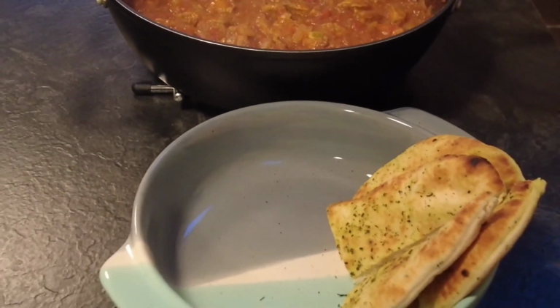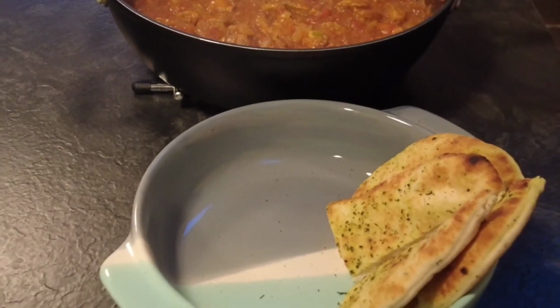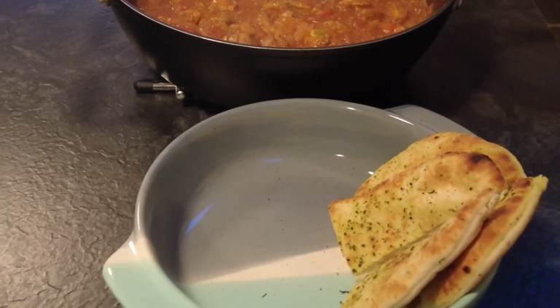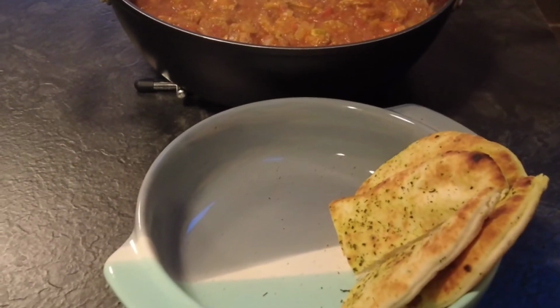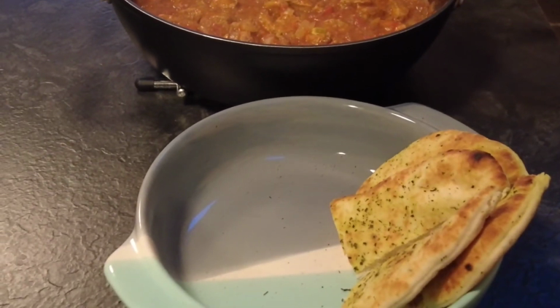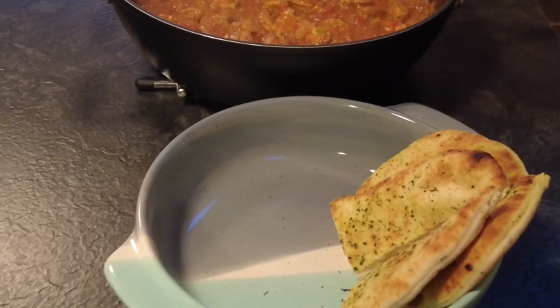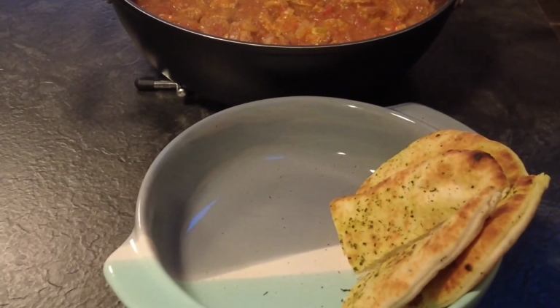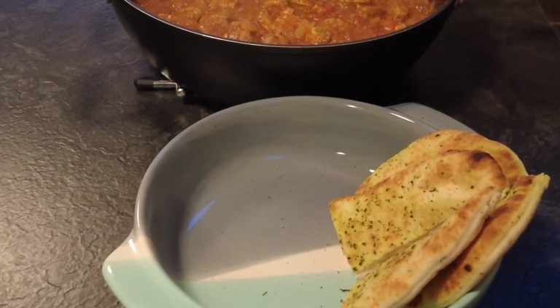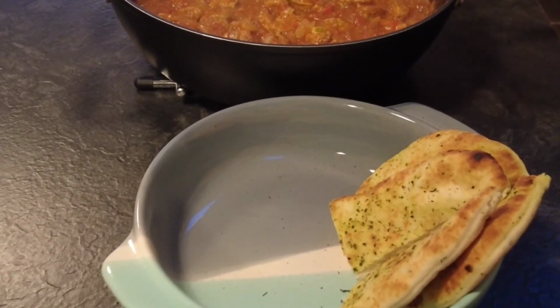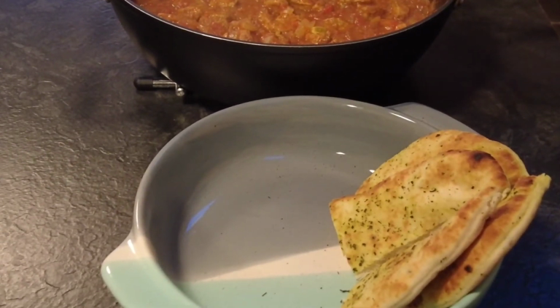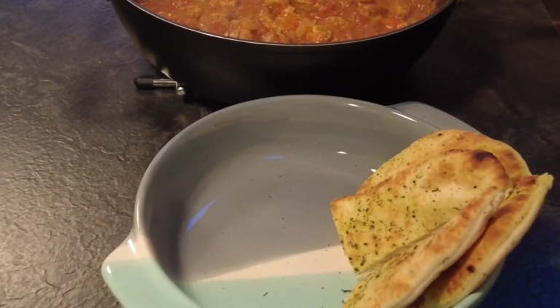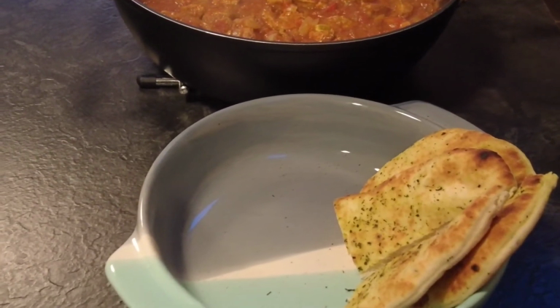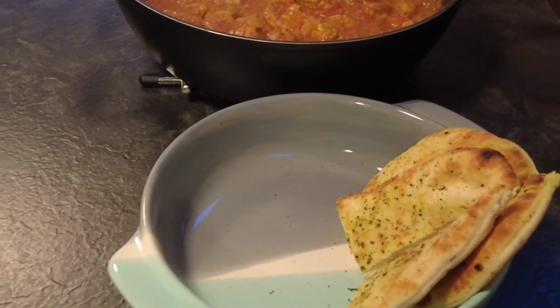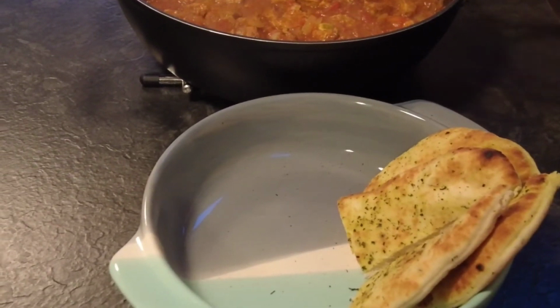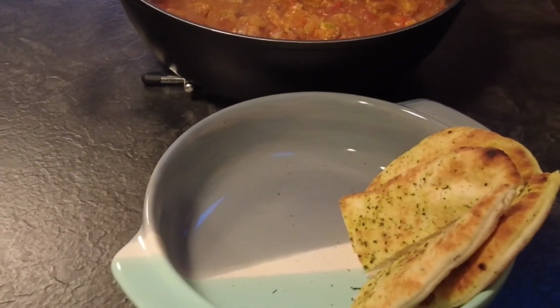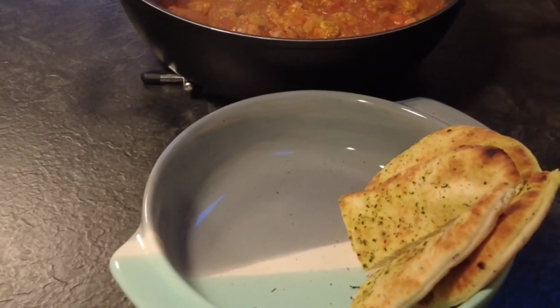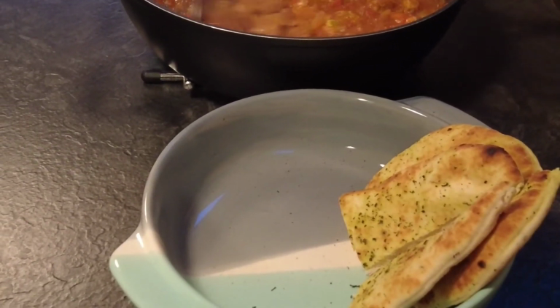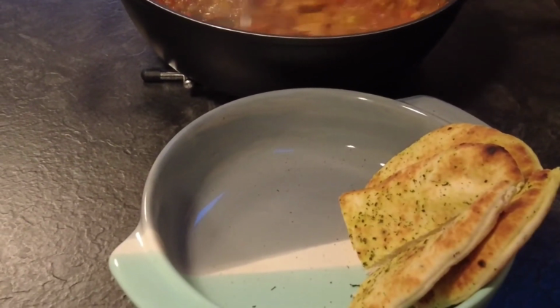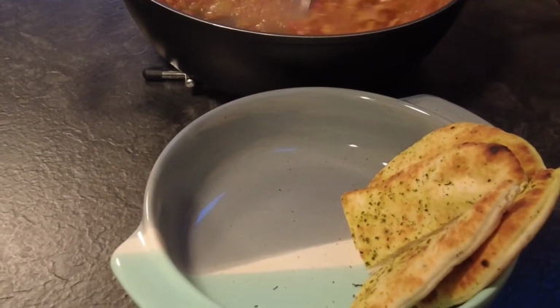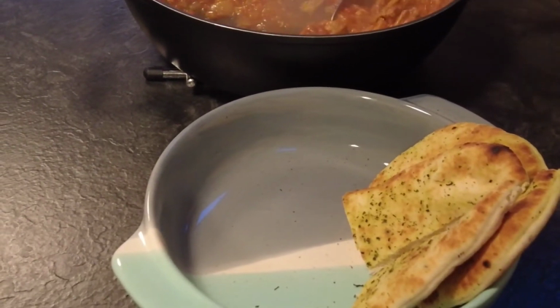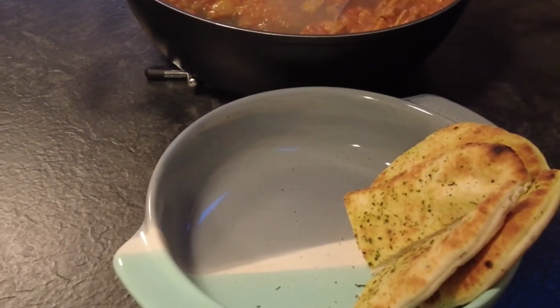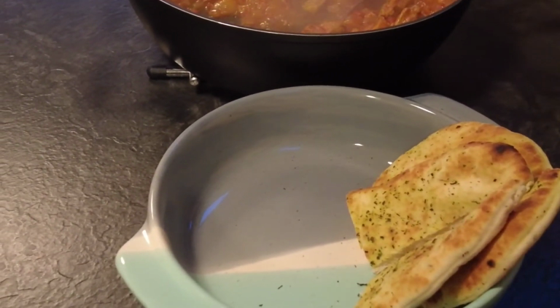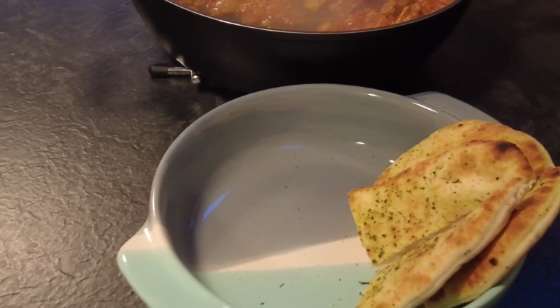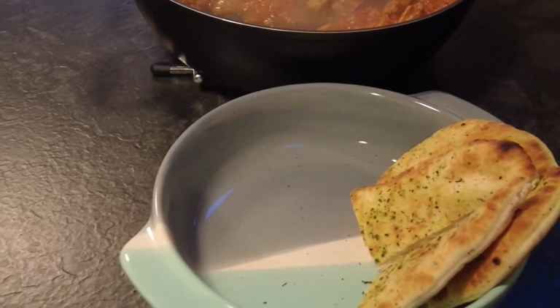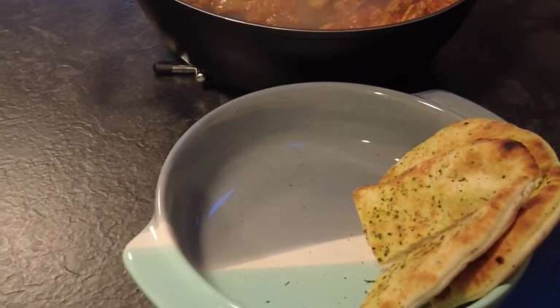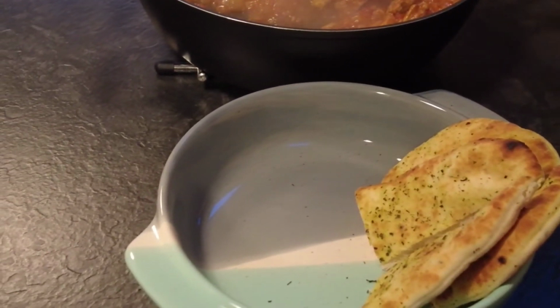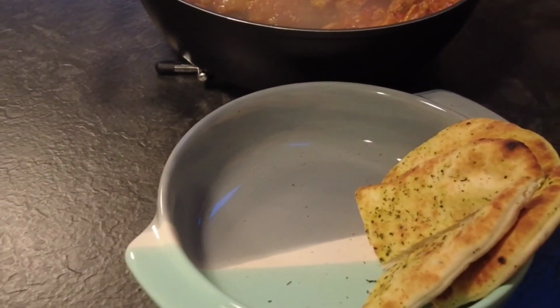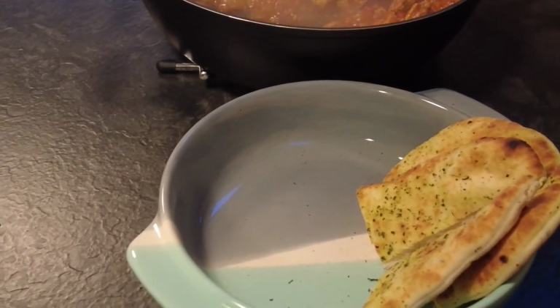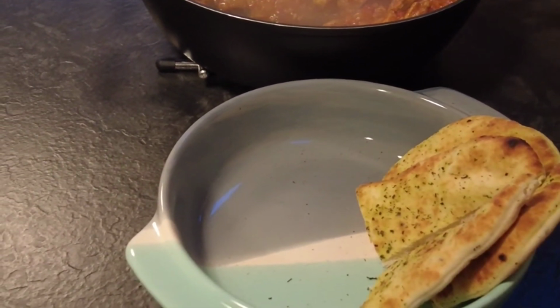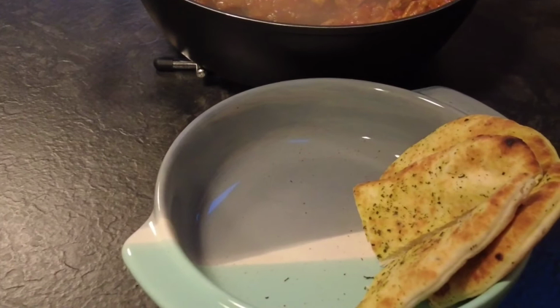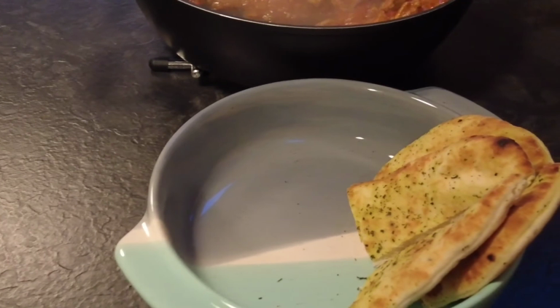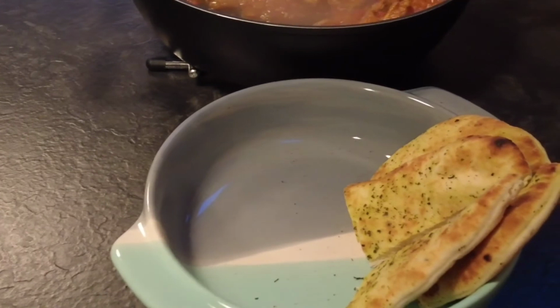Our chicken vindaloo is cooked. I'm just serving mine with some toasted garlic naan bread.